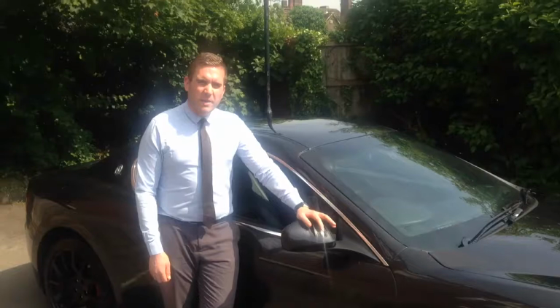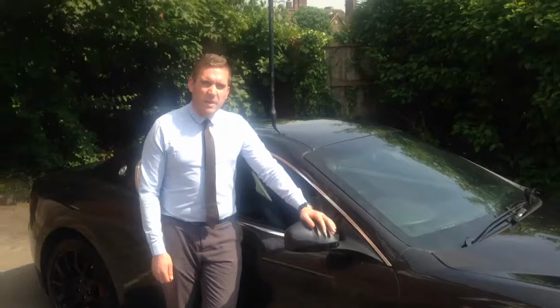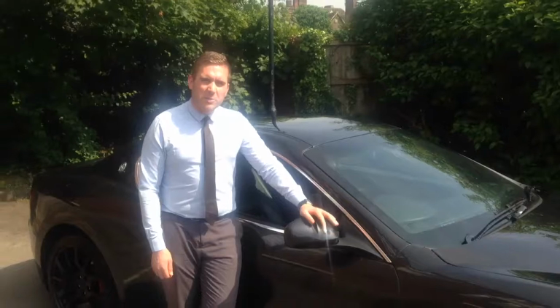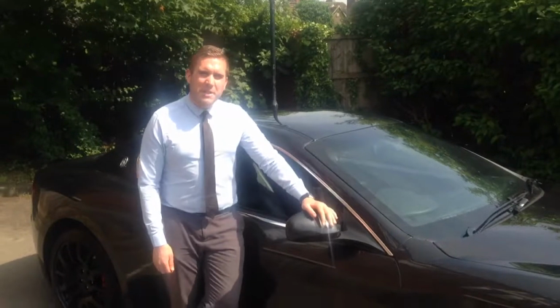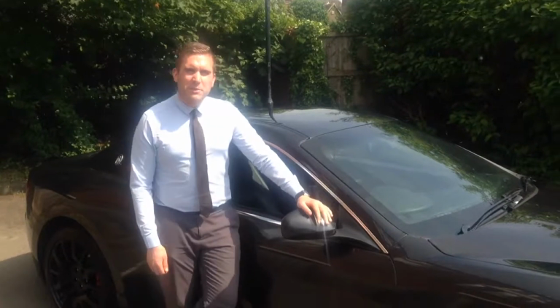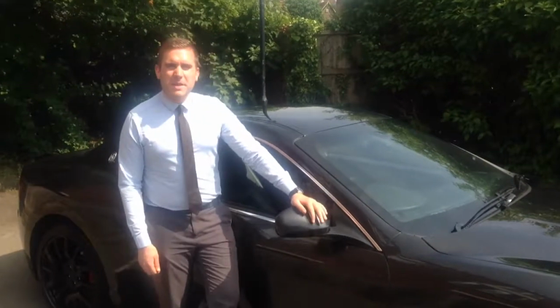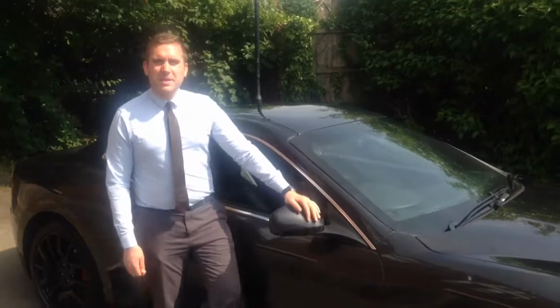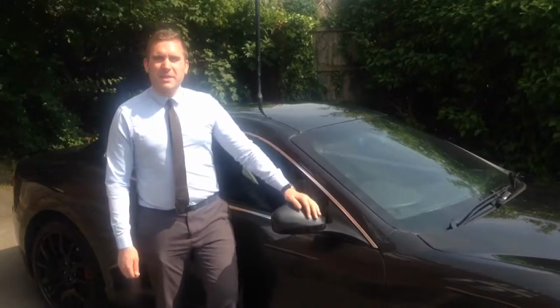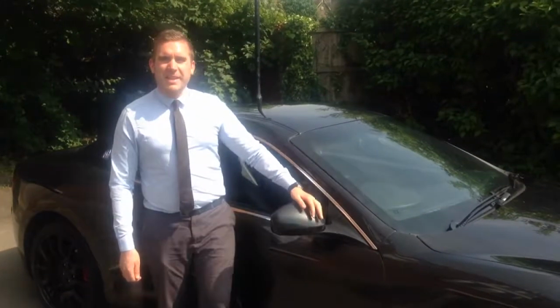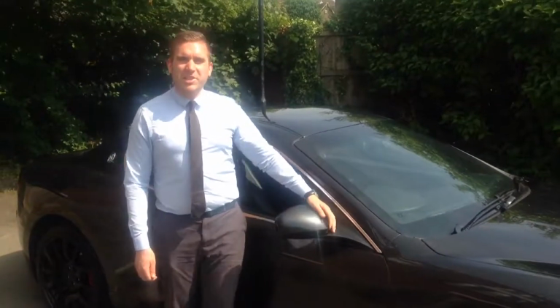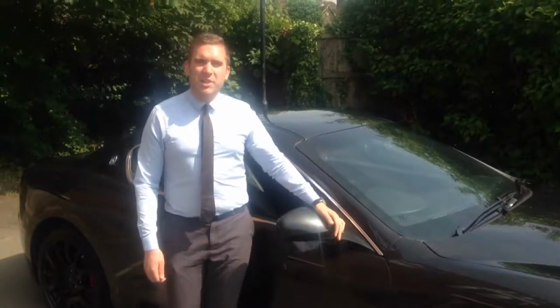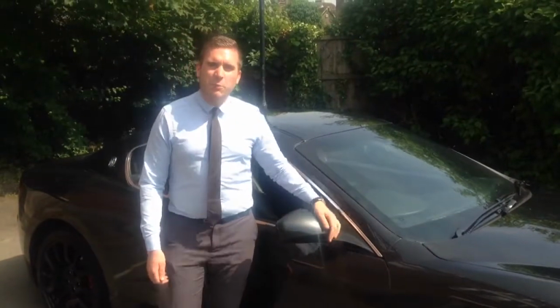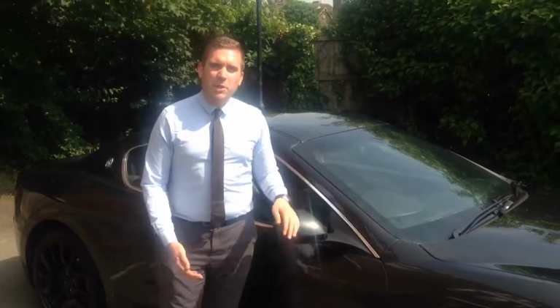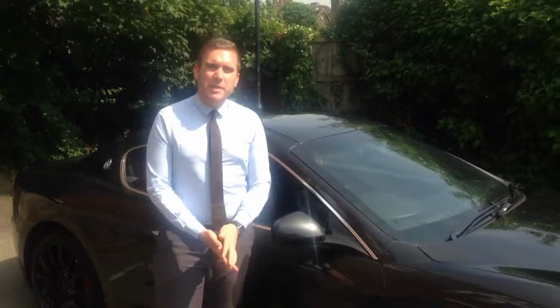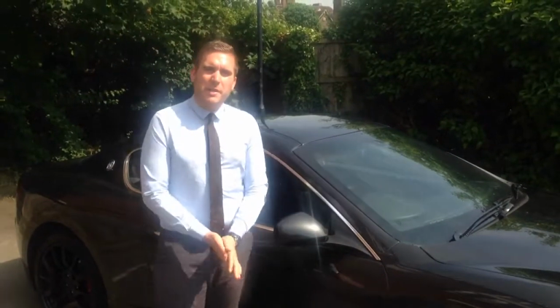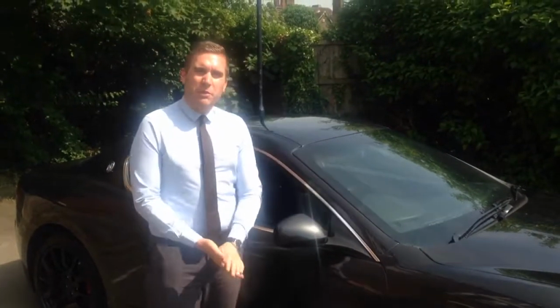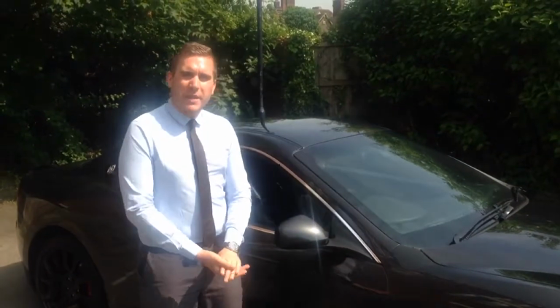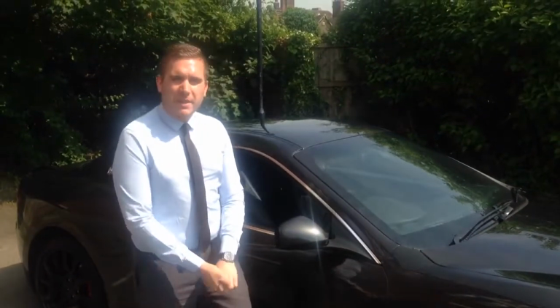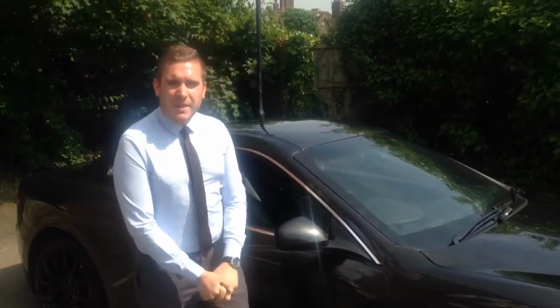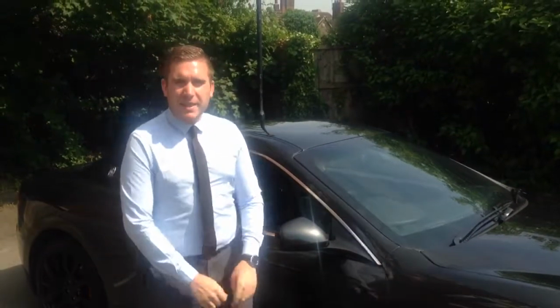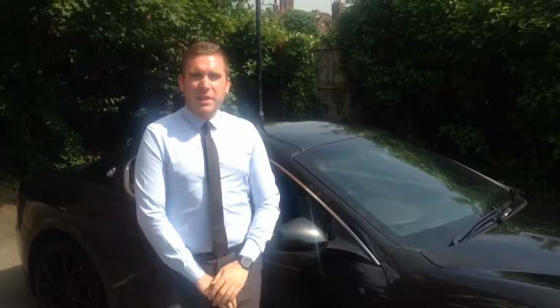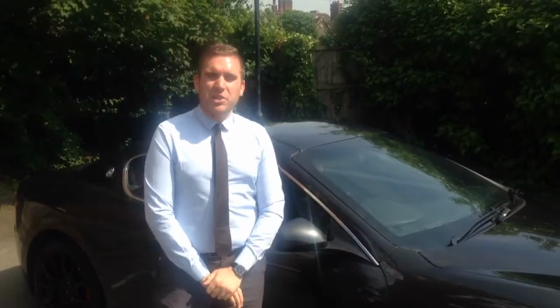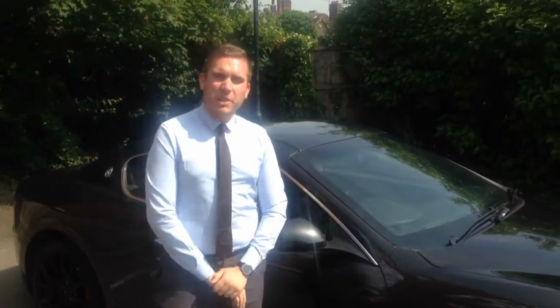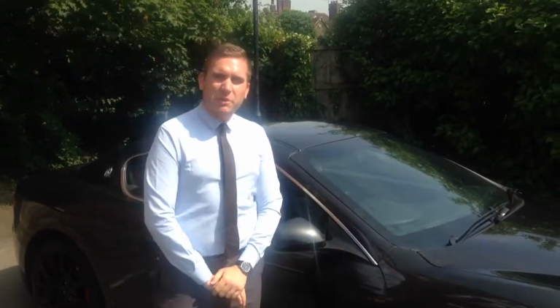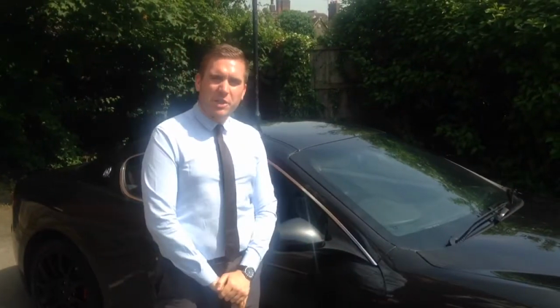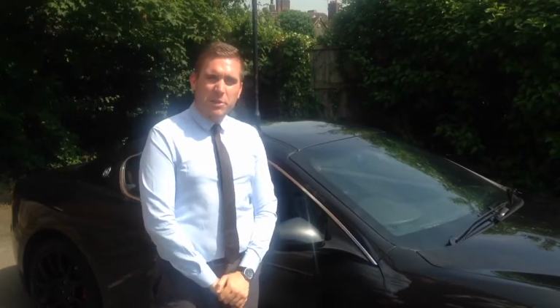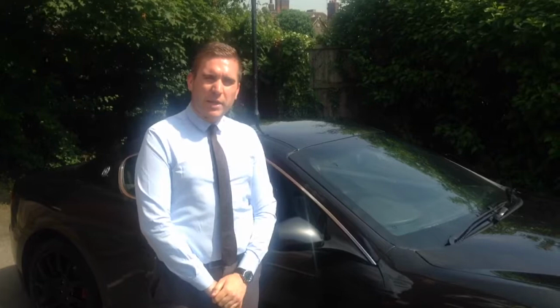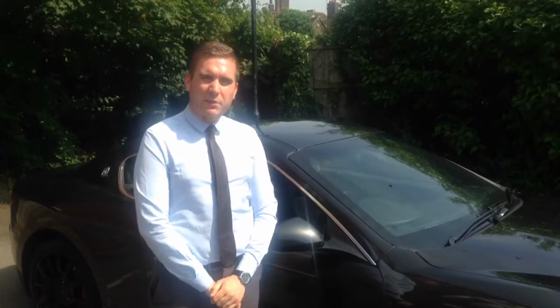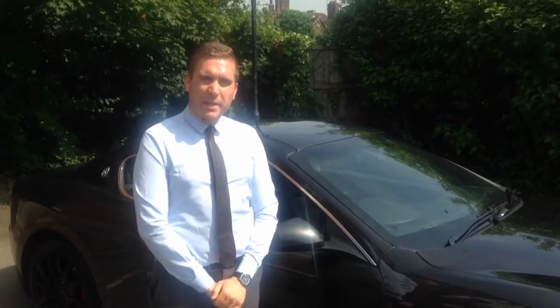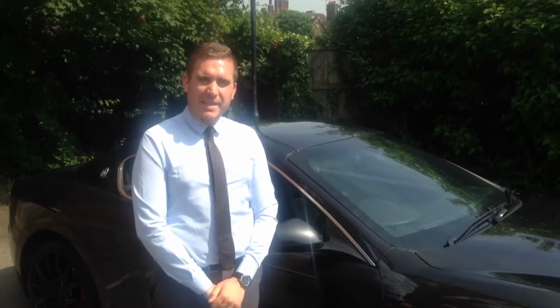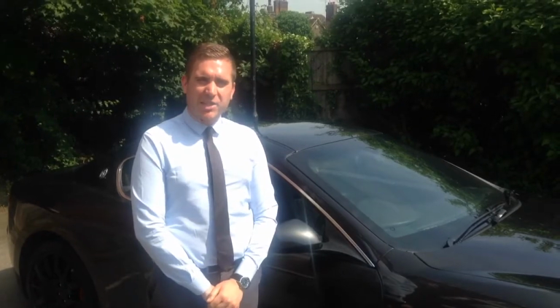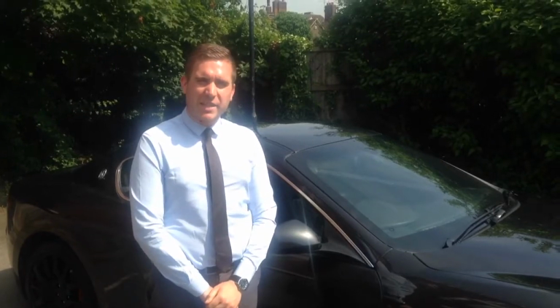Hi, I'm James from Mastercars in Hitchin. We're an RAC approved dealer in the town of Hitchin in Hertfordshire. We've been trading for 26 years.